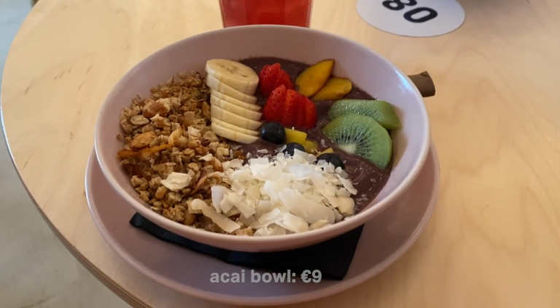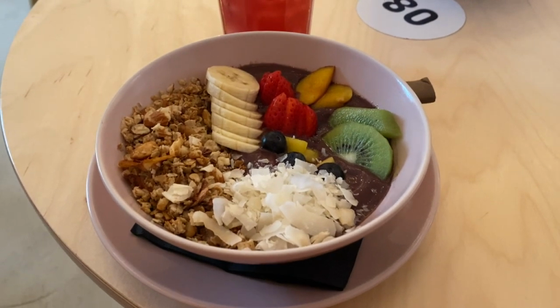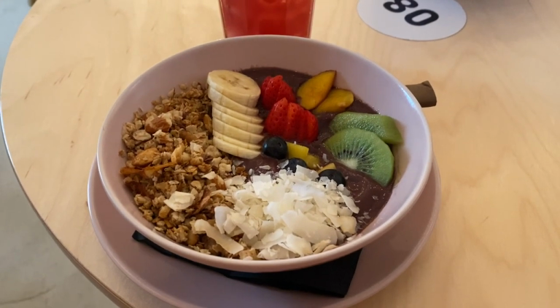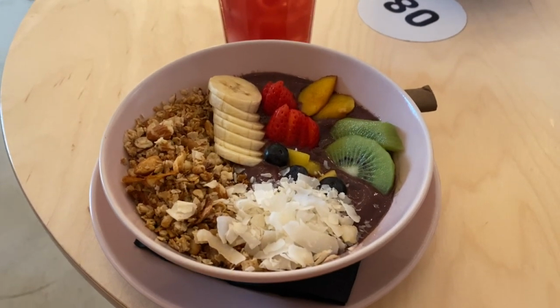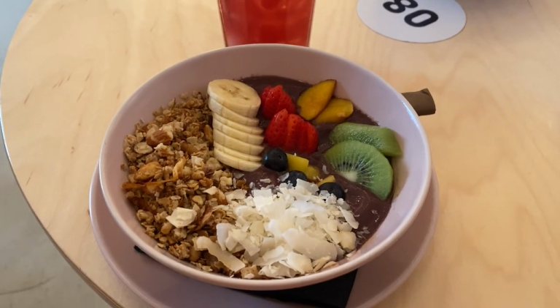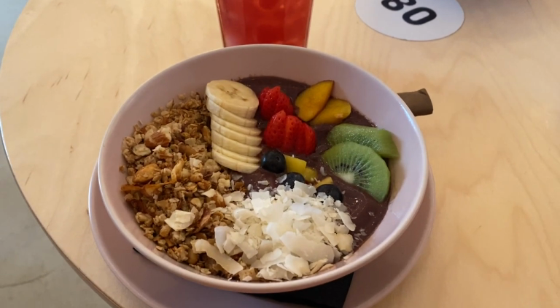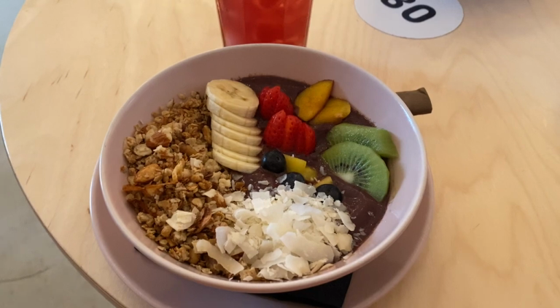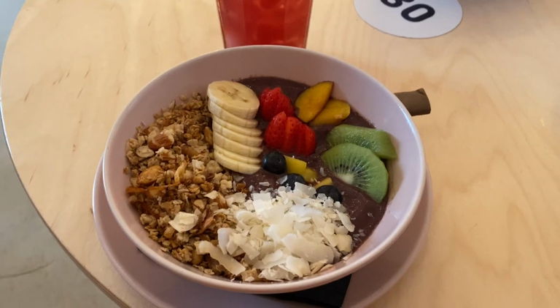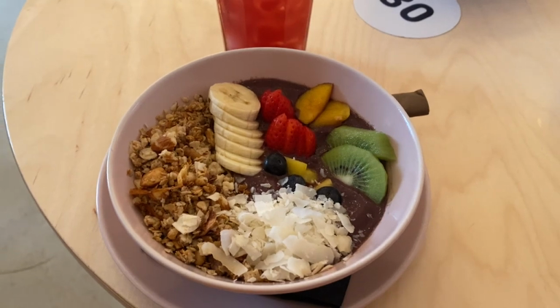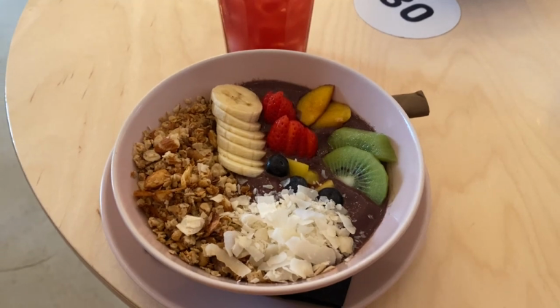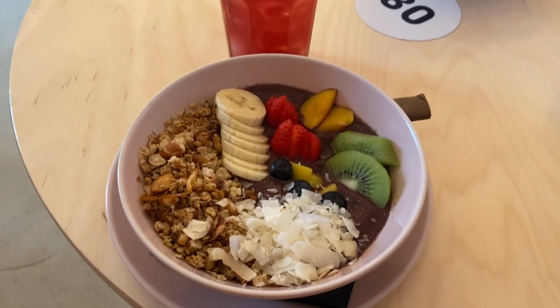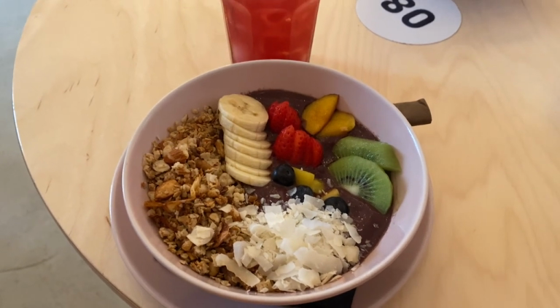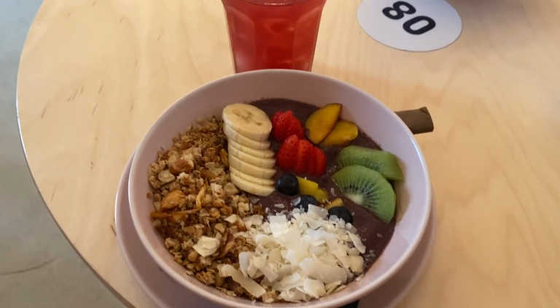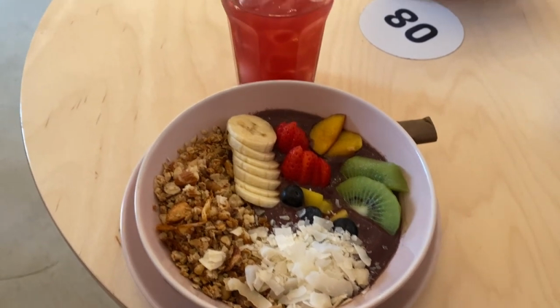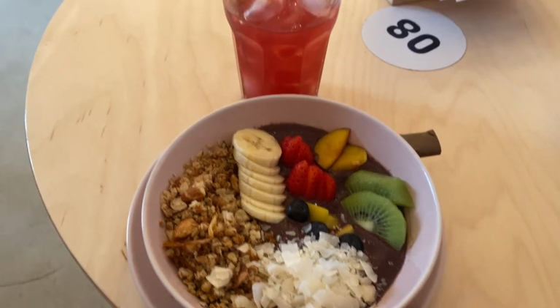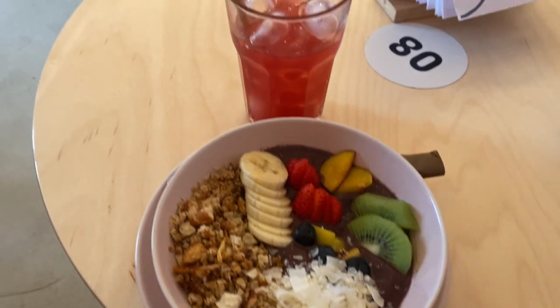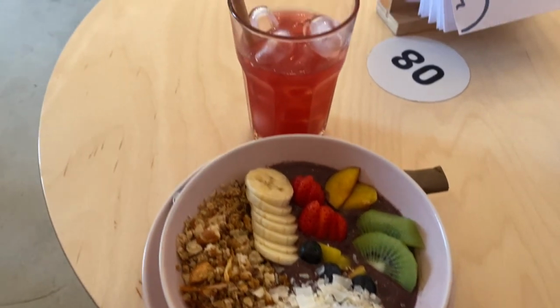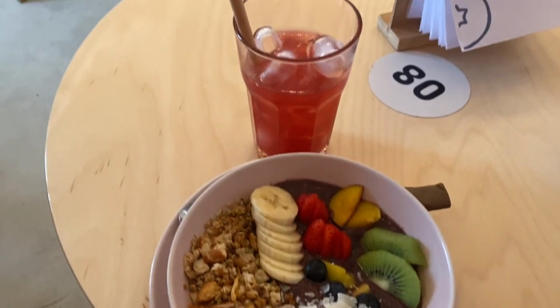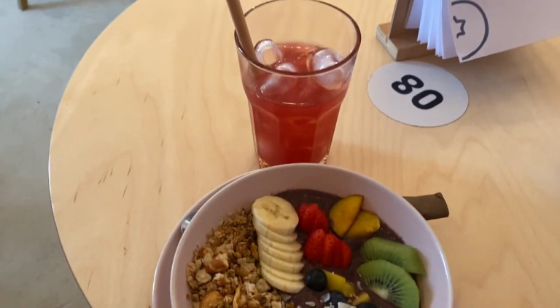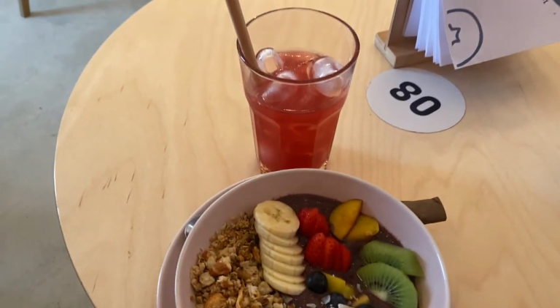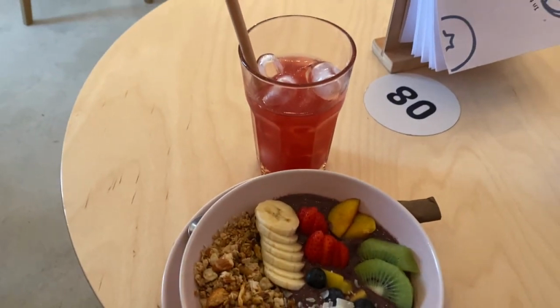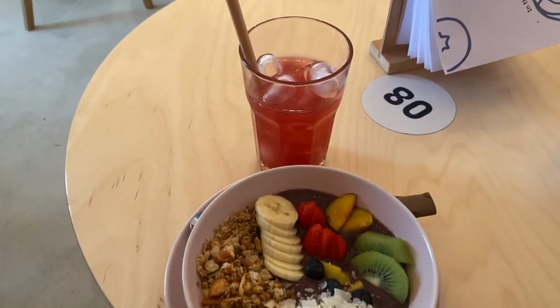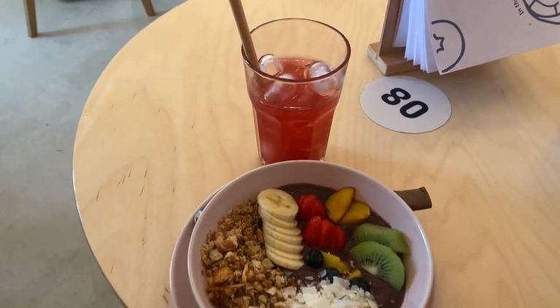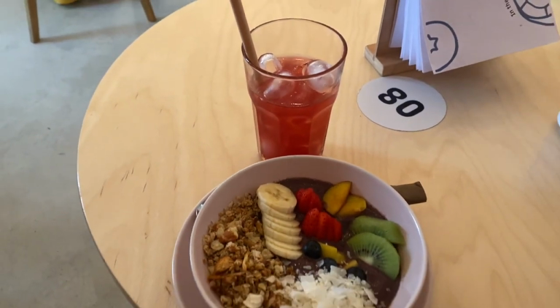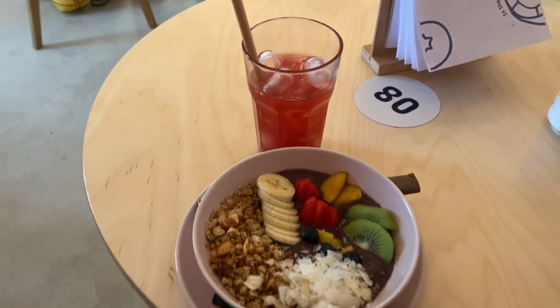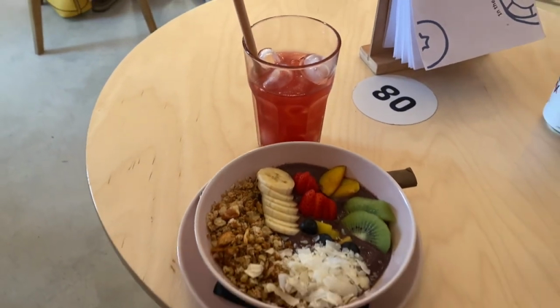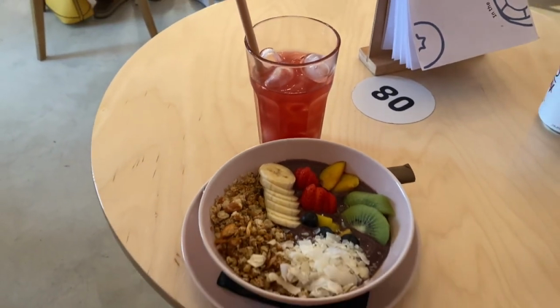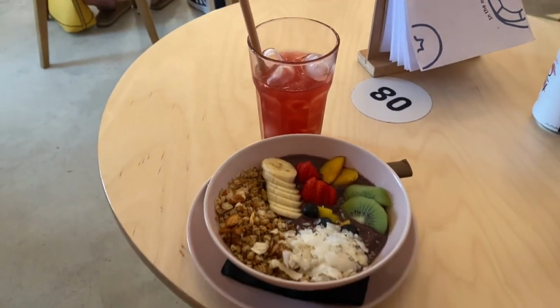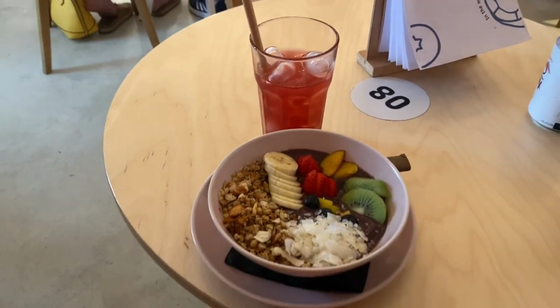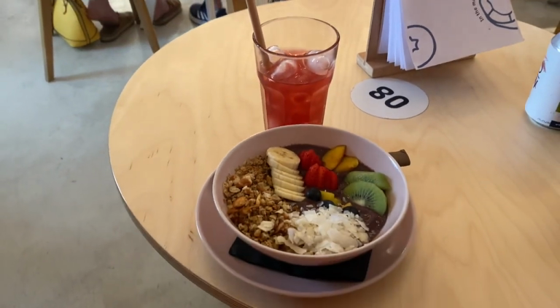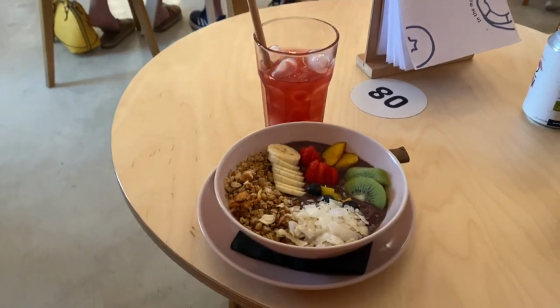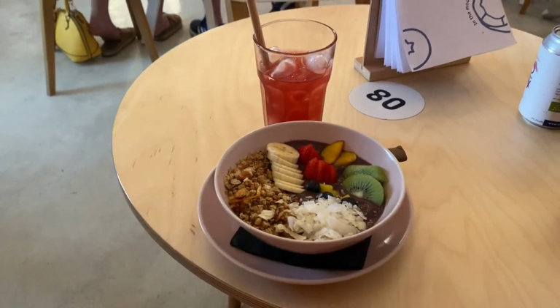For lunch, I had this delicious smoothie bowl that truly hit the spot on a hot day.